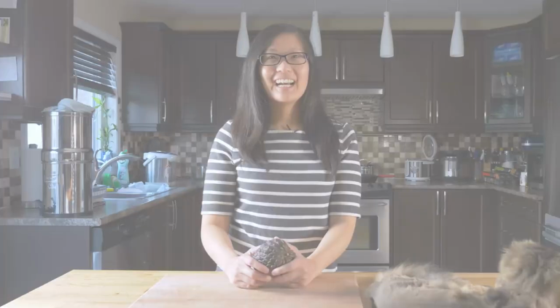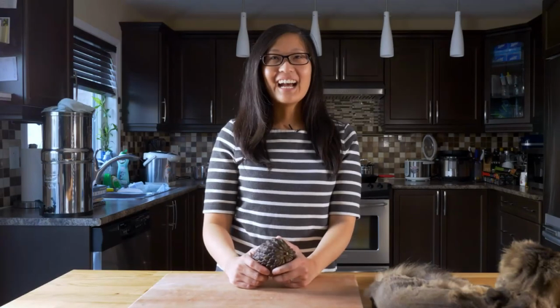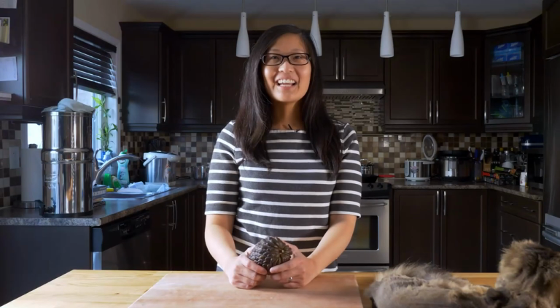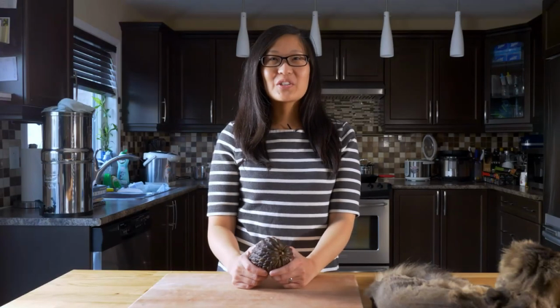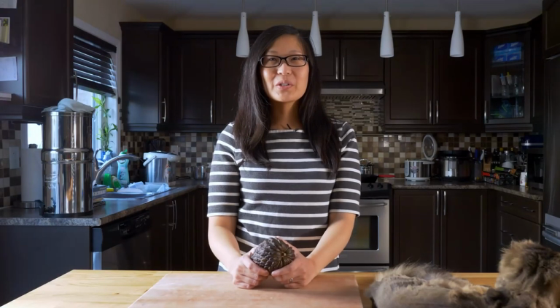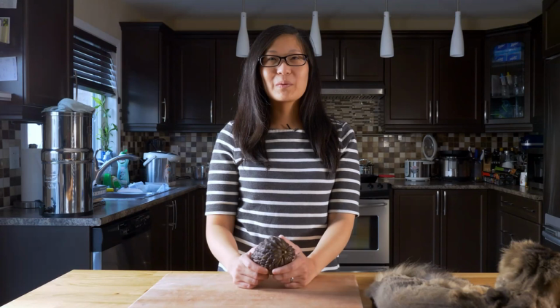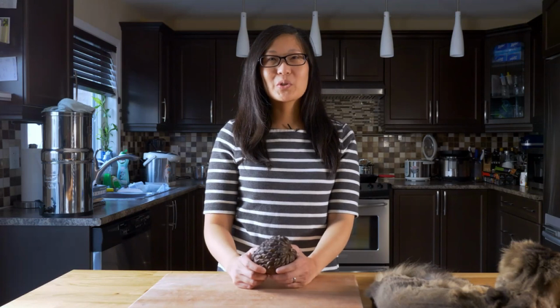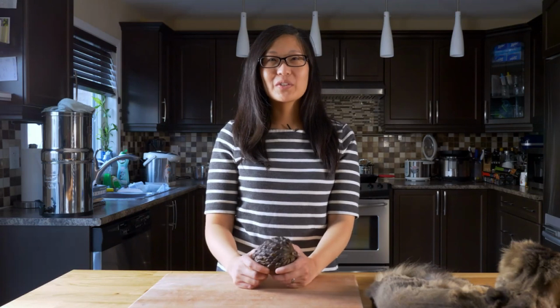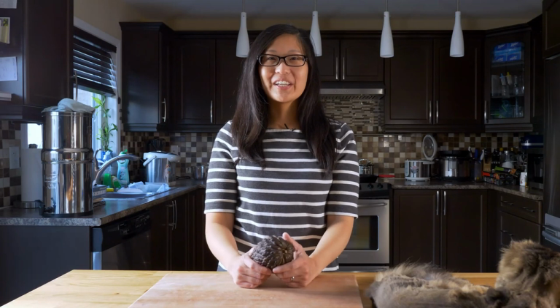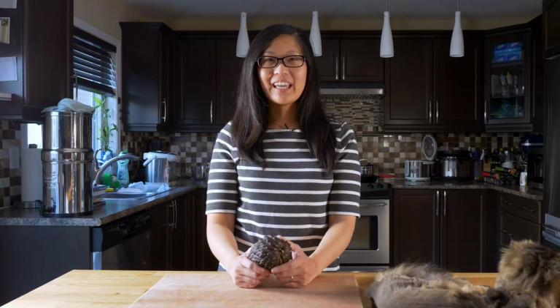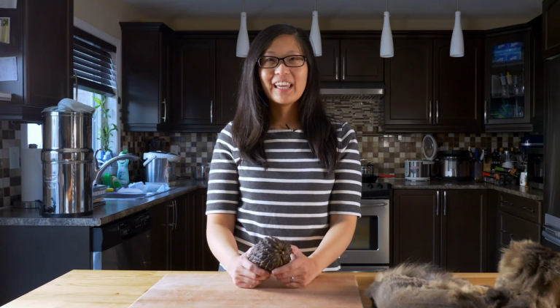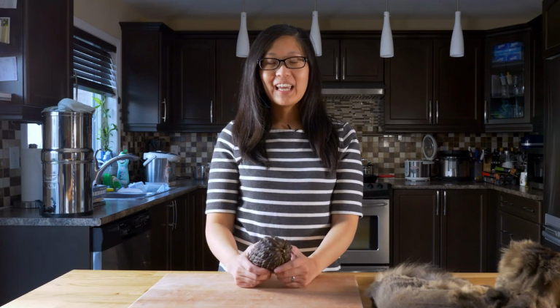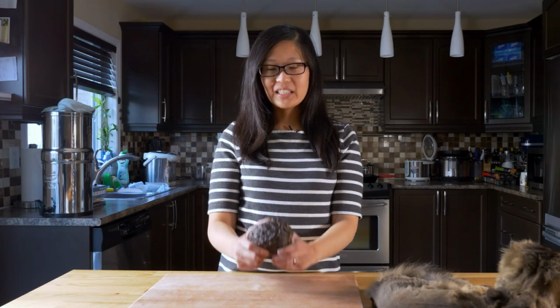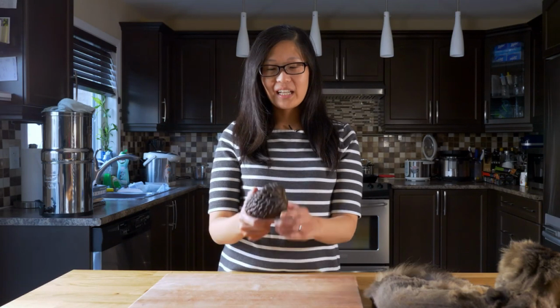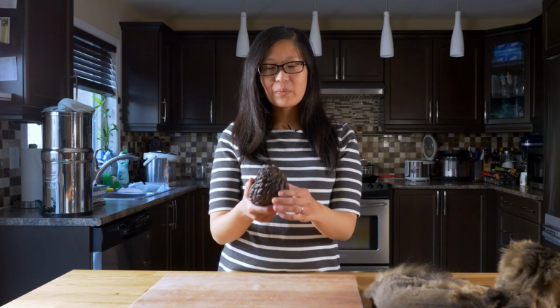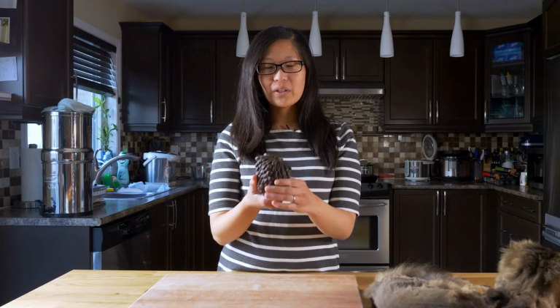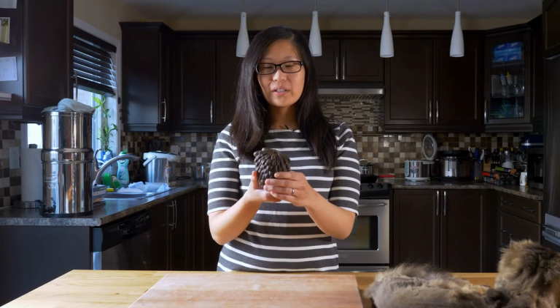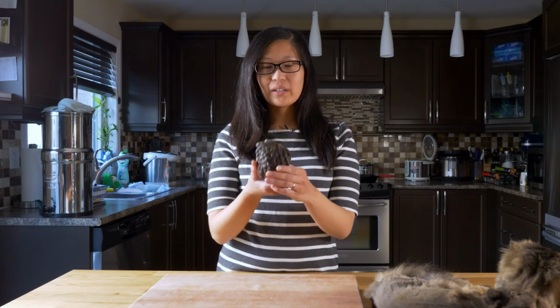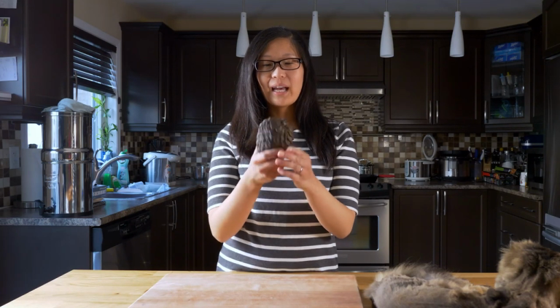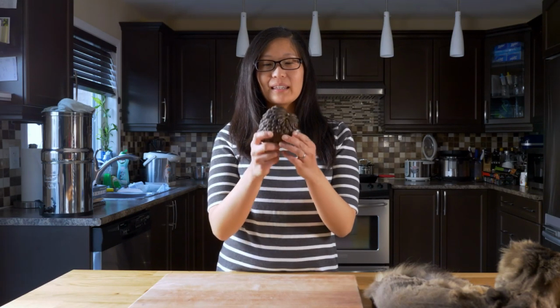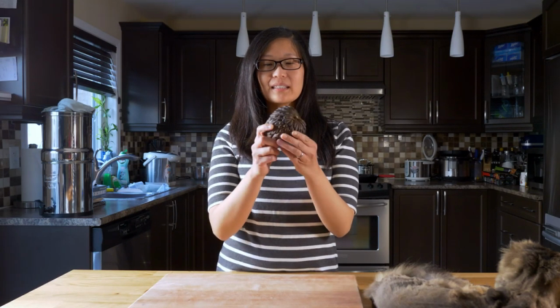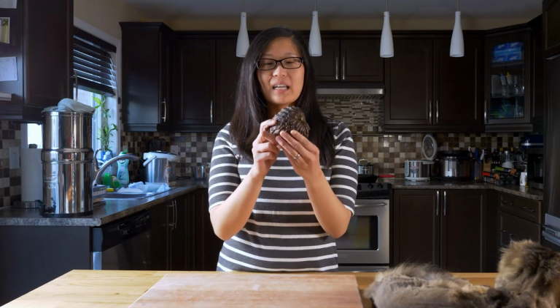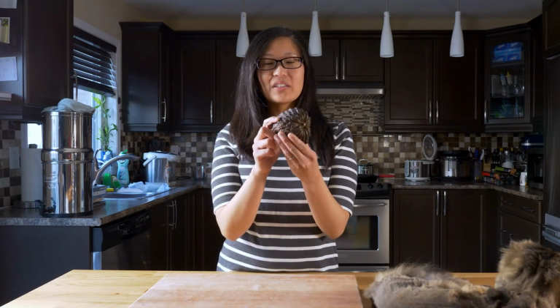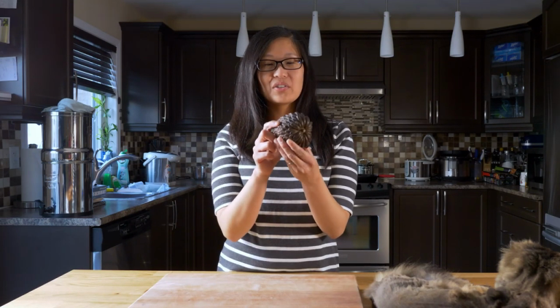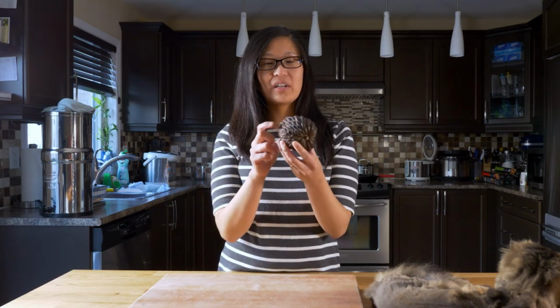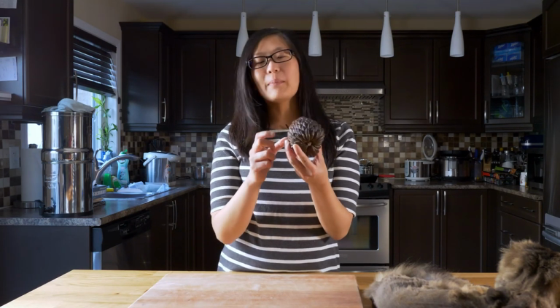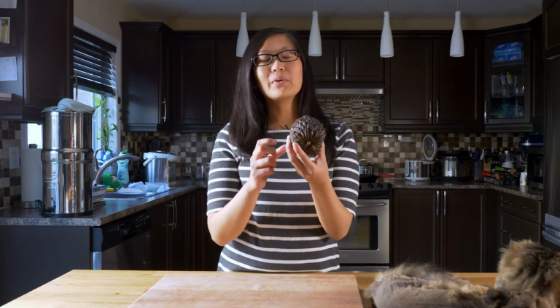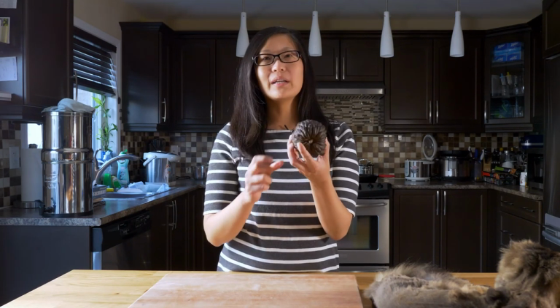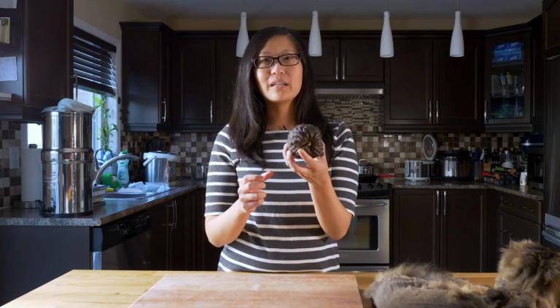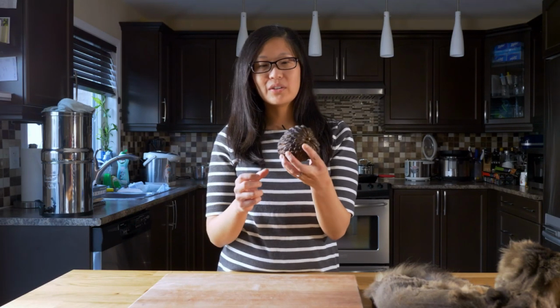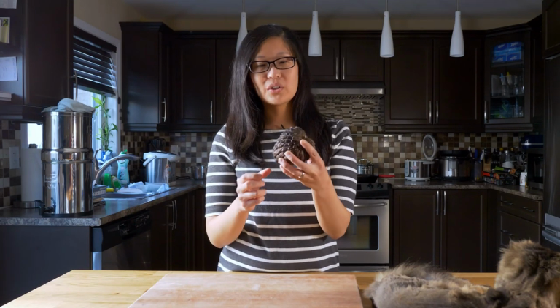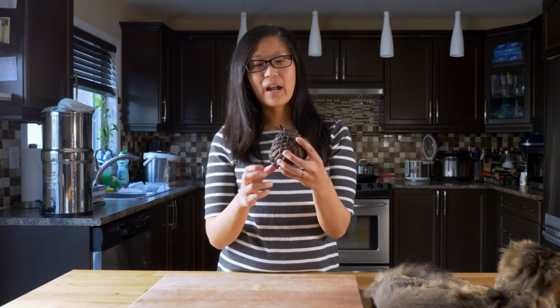Hi, I'm Joyce from Joyce of Cooking, and today we're going to look at this custard apple and give it a try.